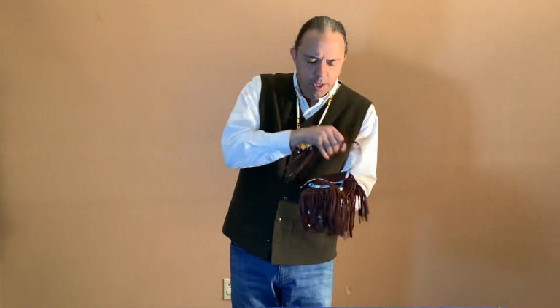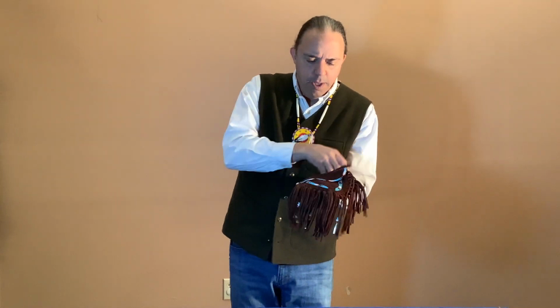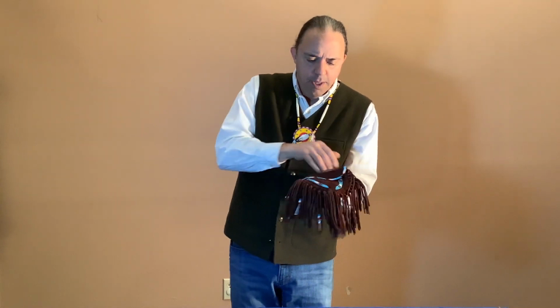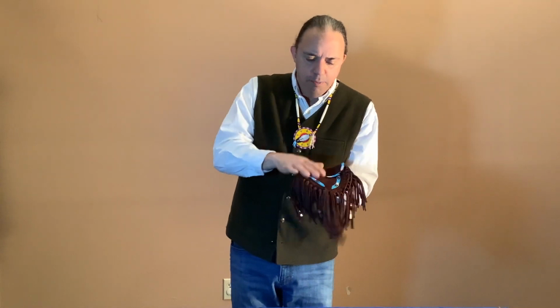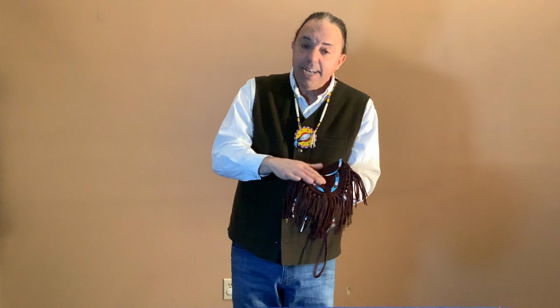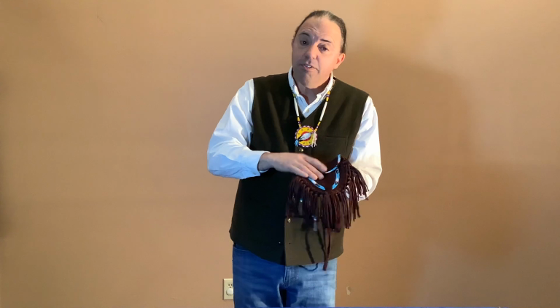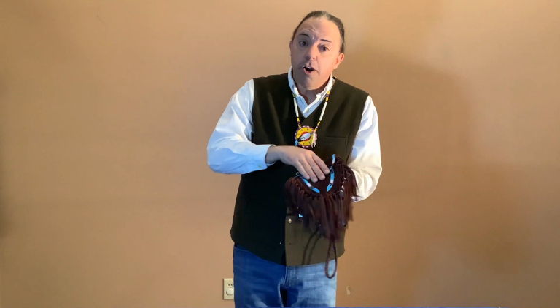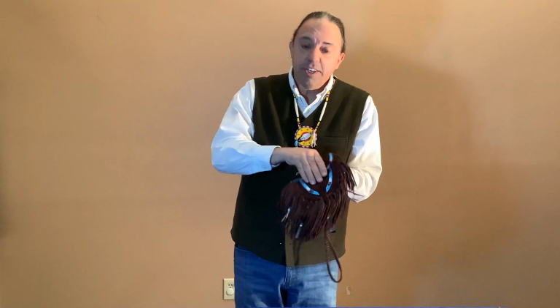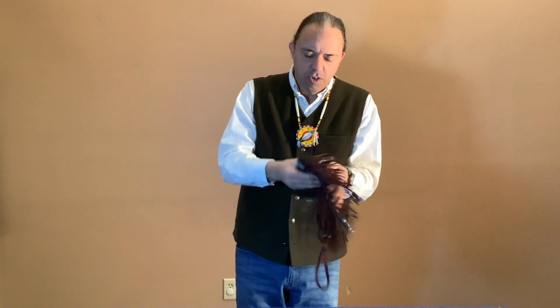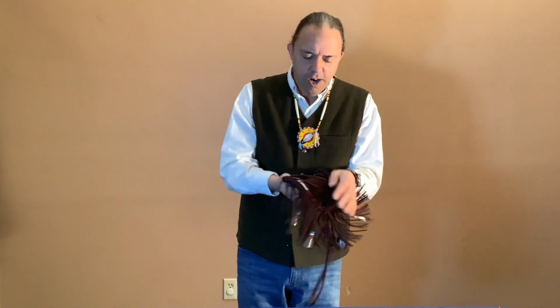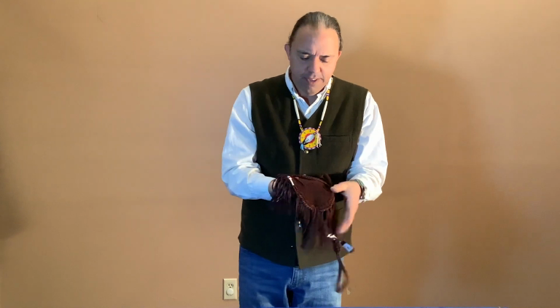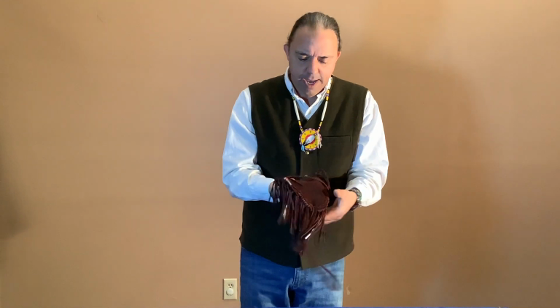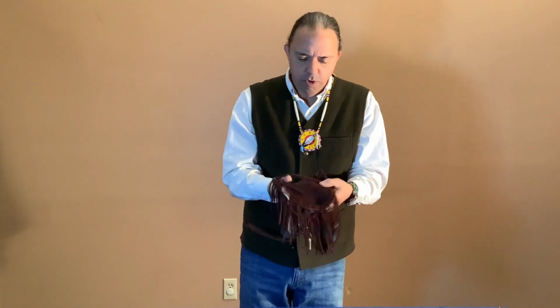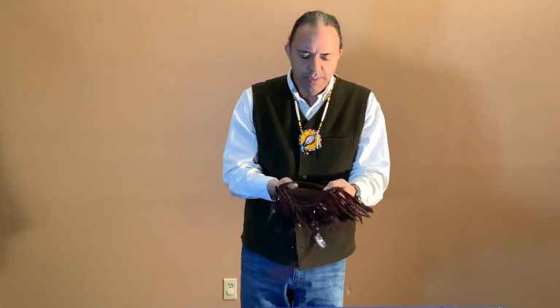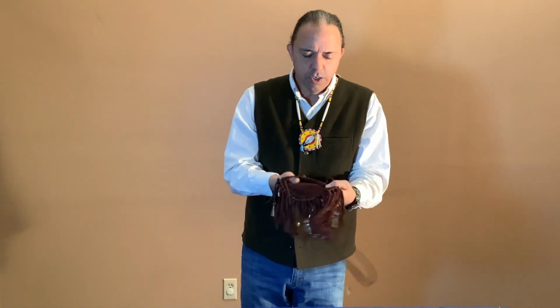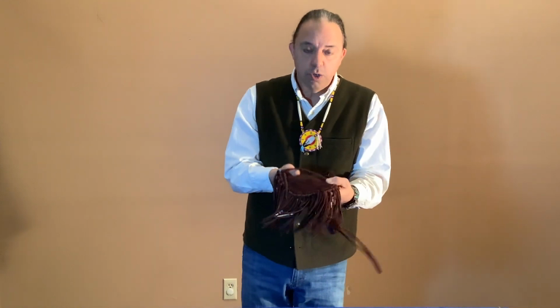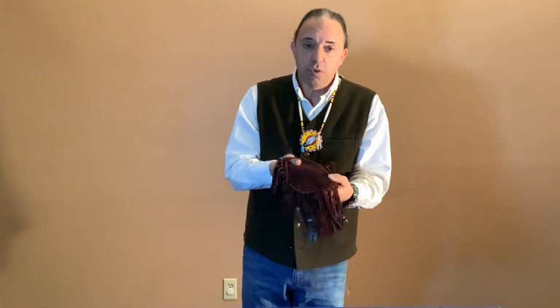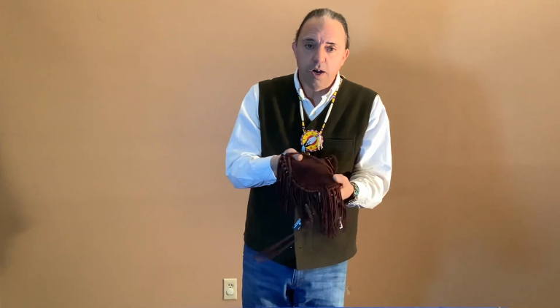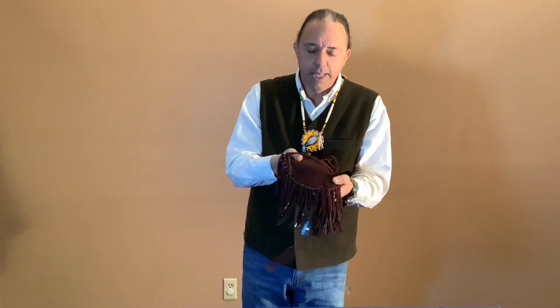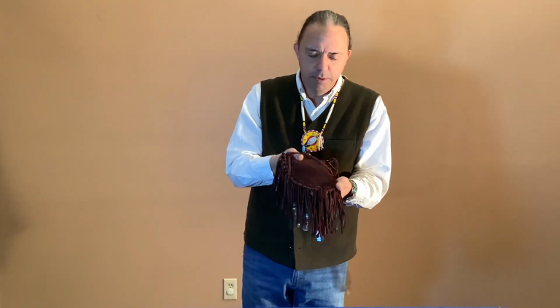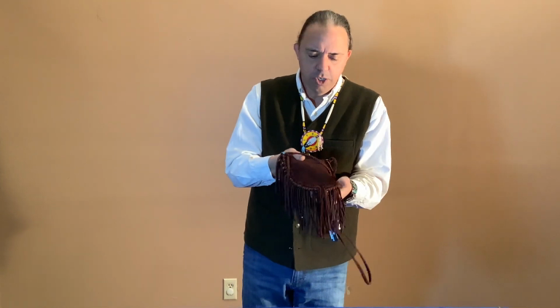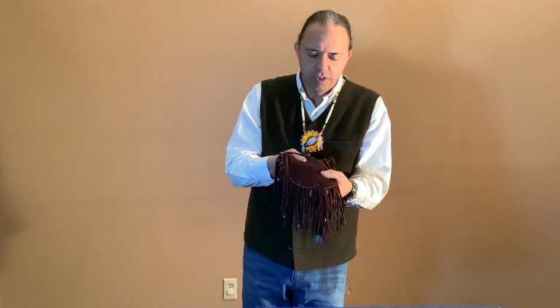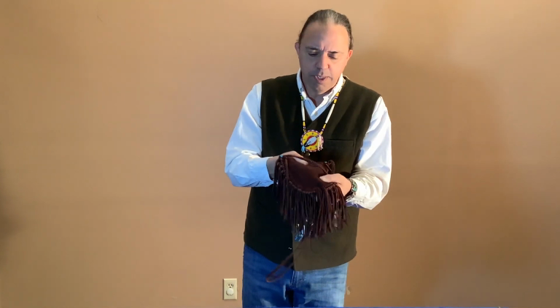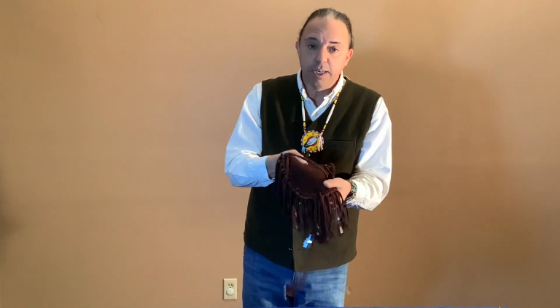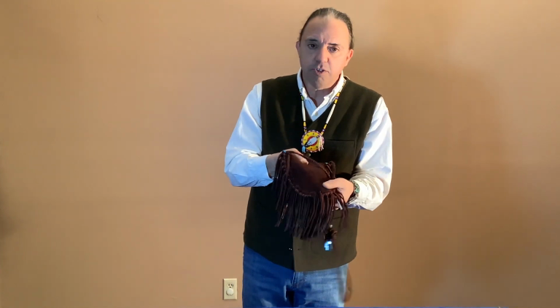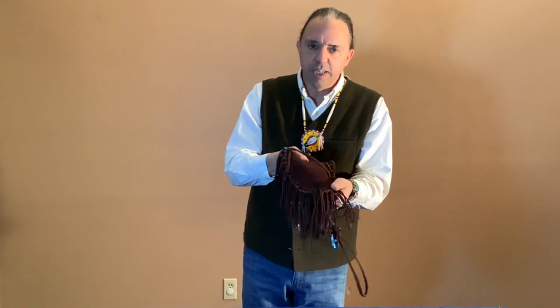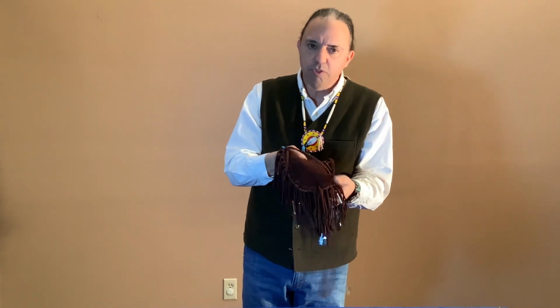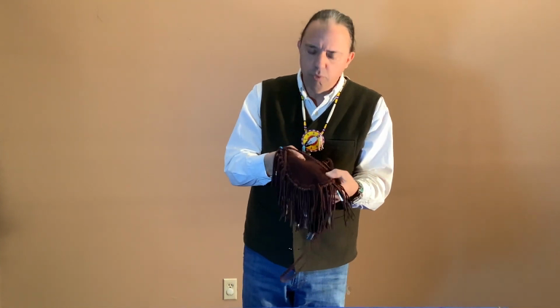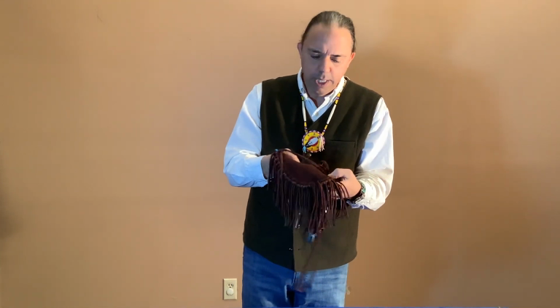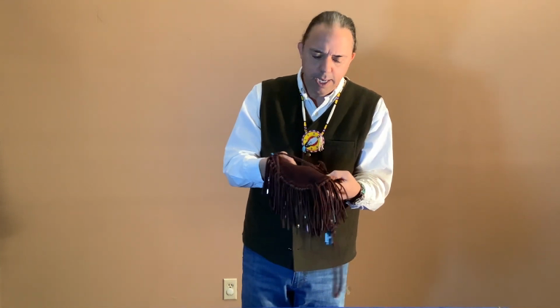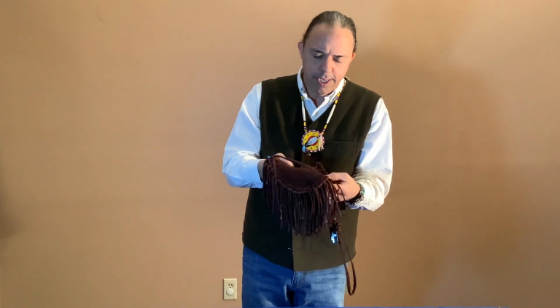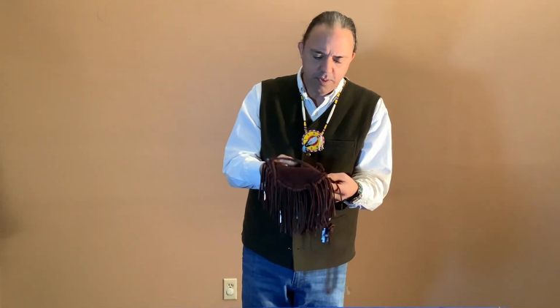The bag is very soft, and I don't know if that shows on the images, but the deerskin is really nice.